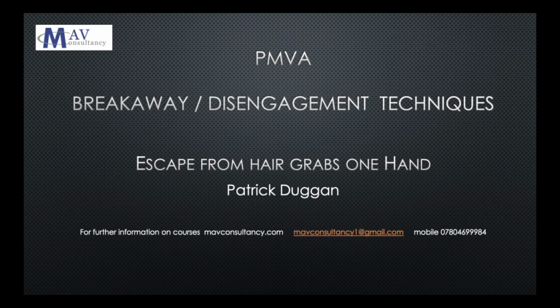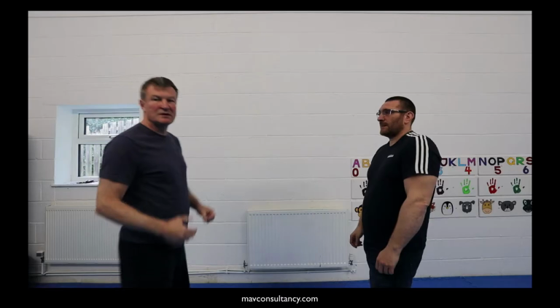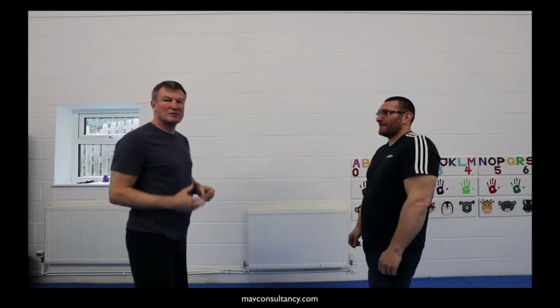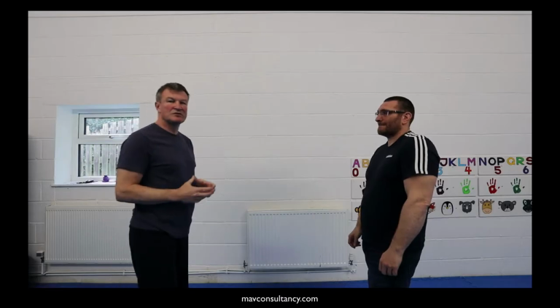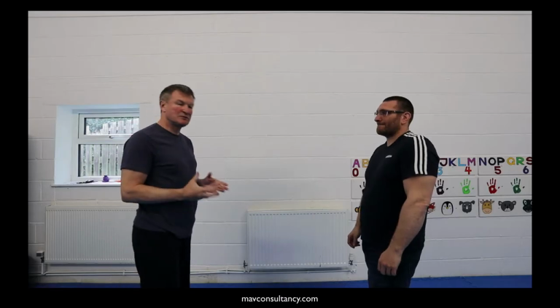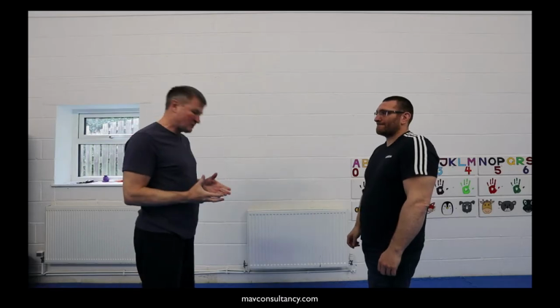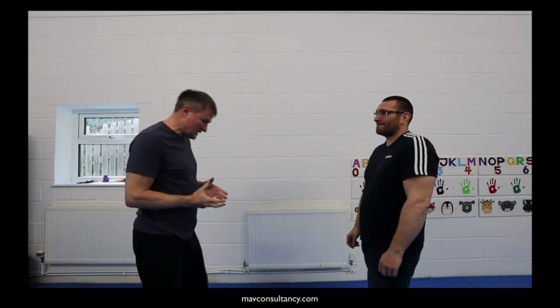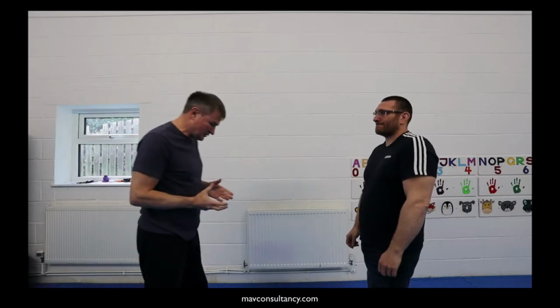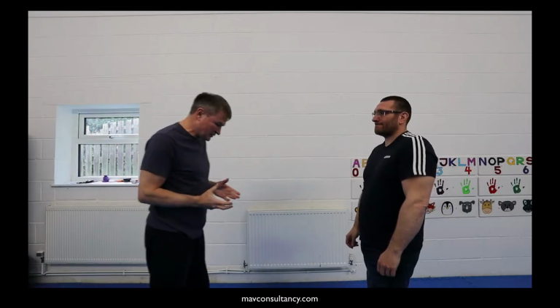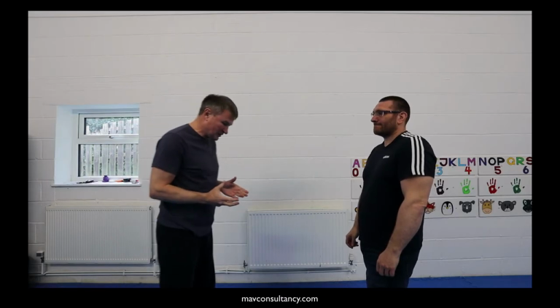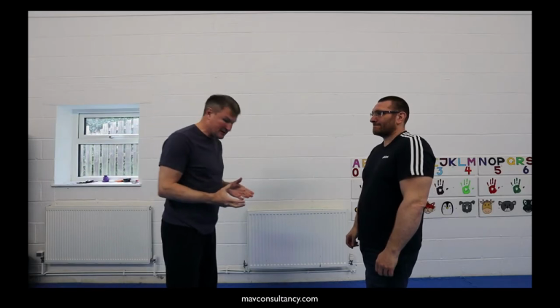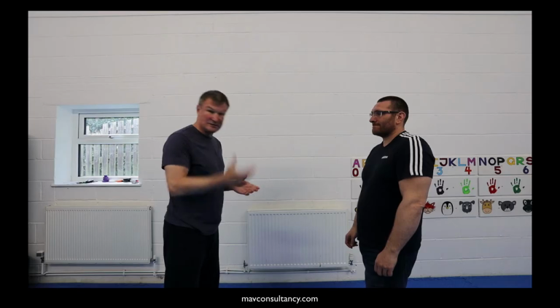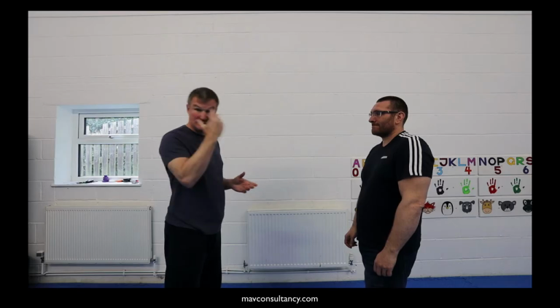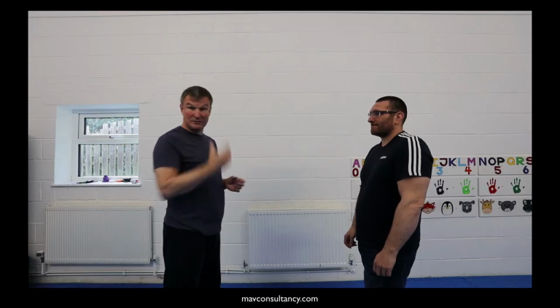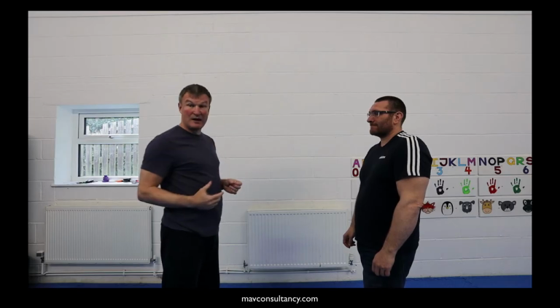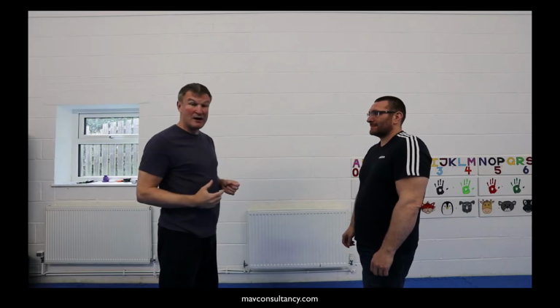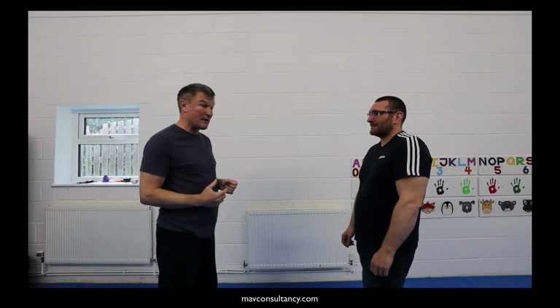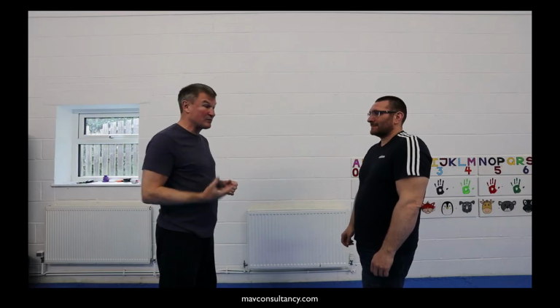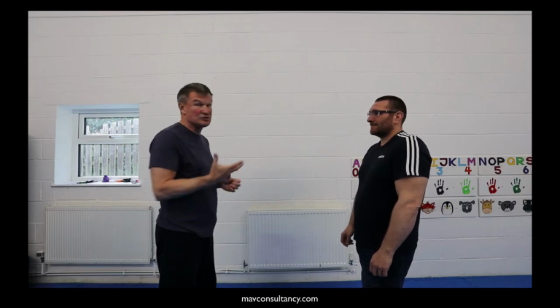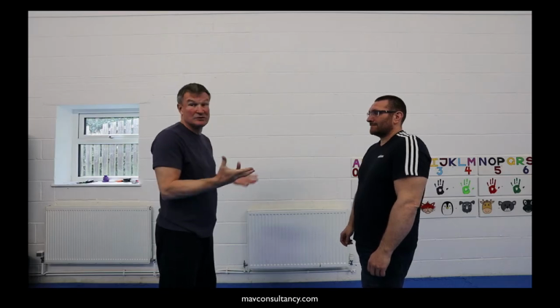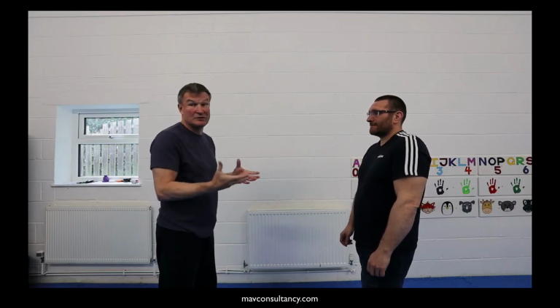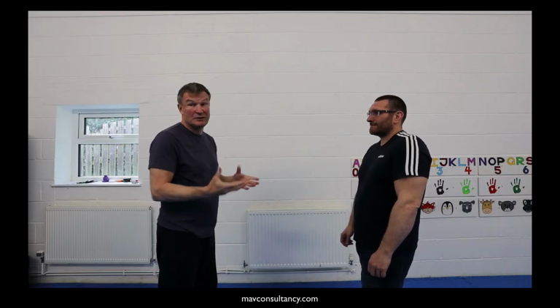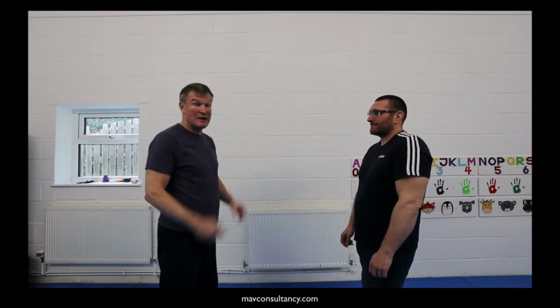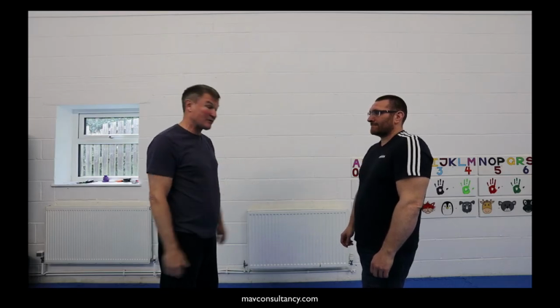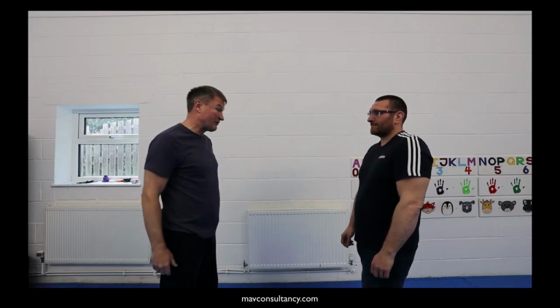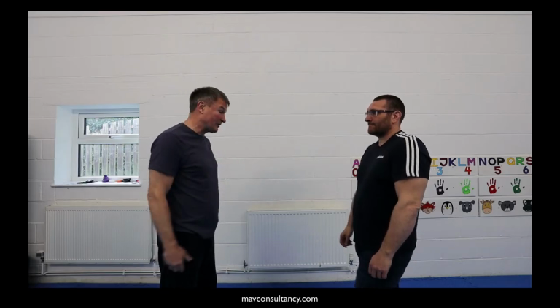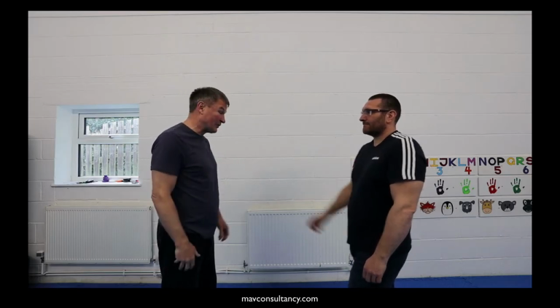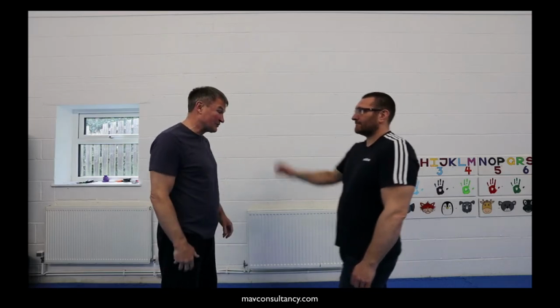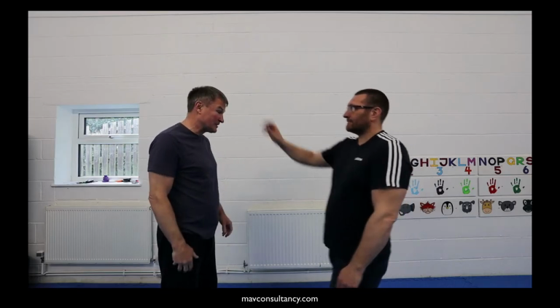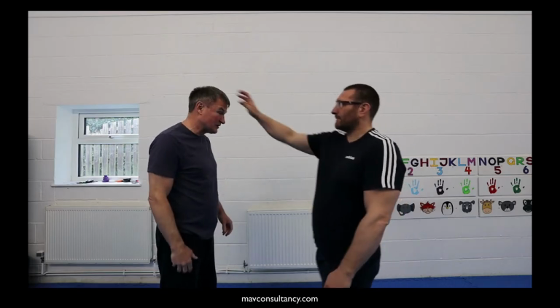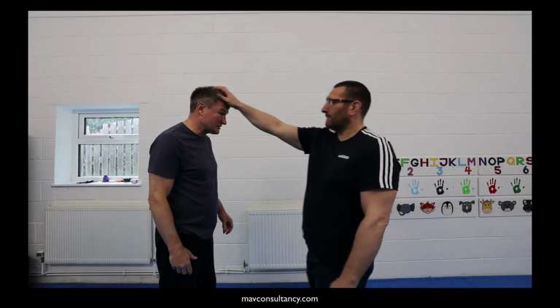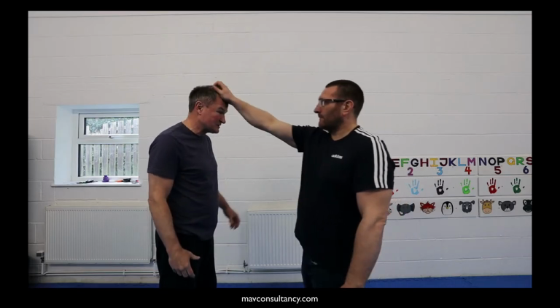So now we're going to look at the hair grab, and we're just going to look at the hair grab from the front.